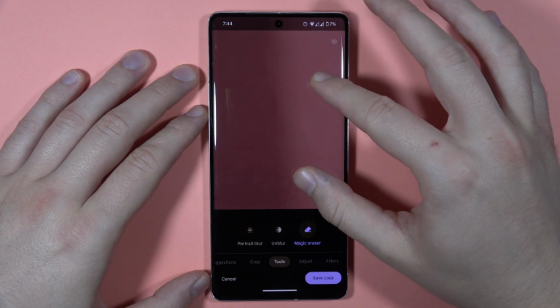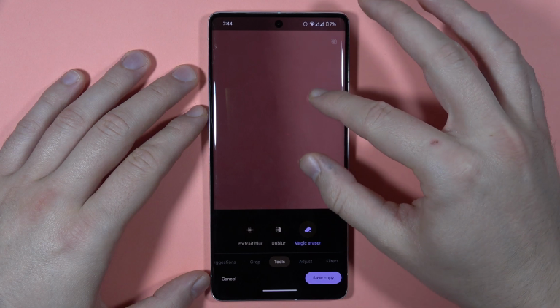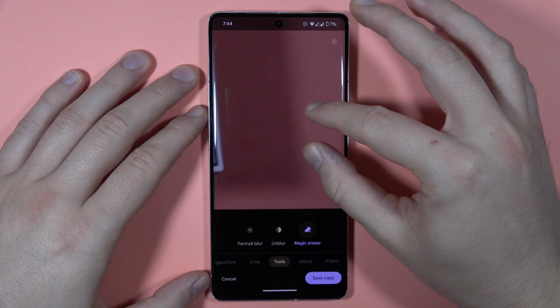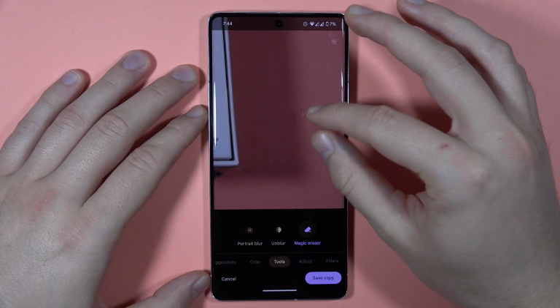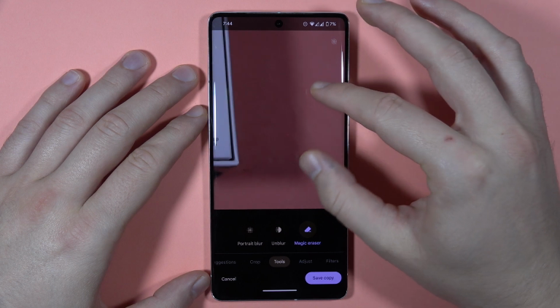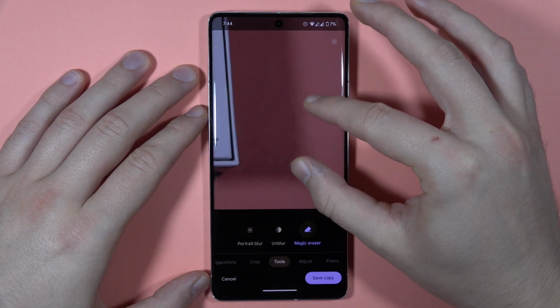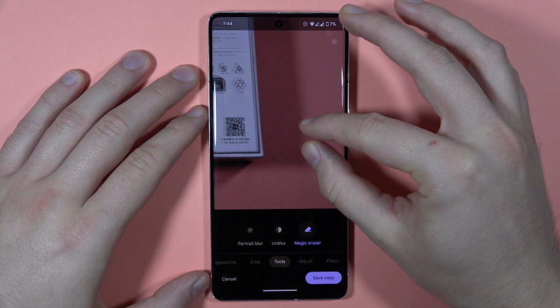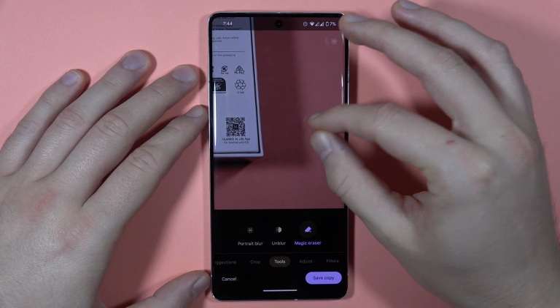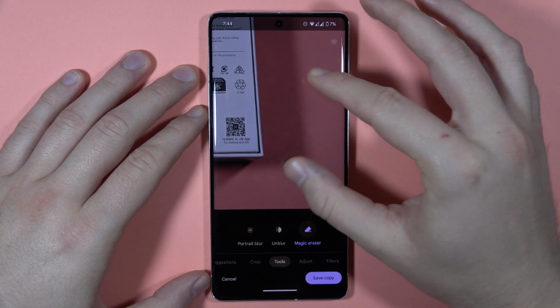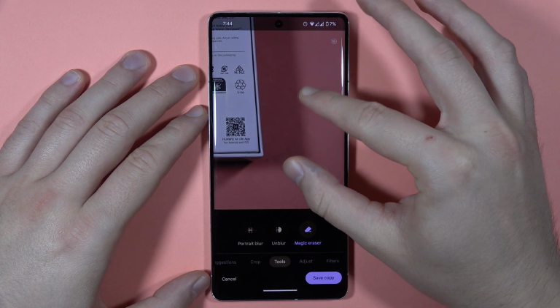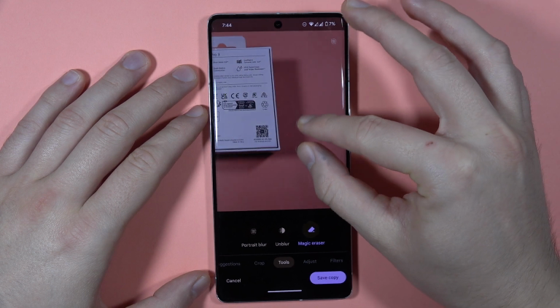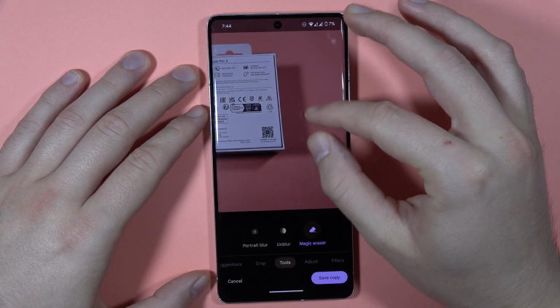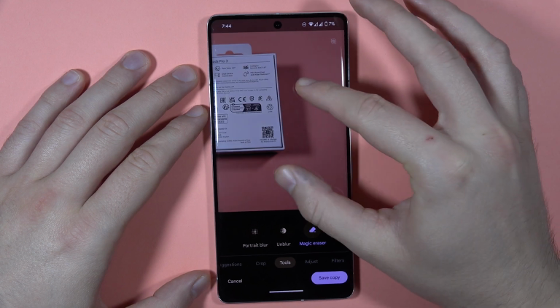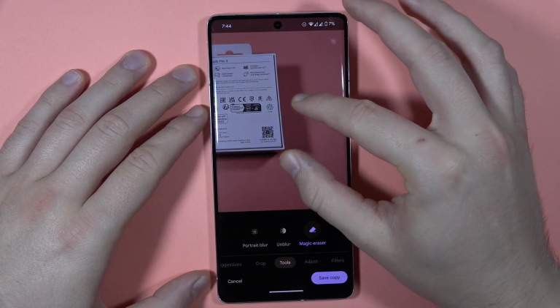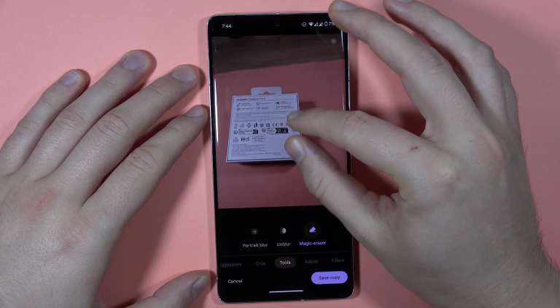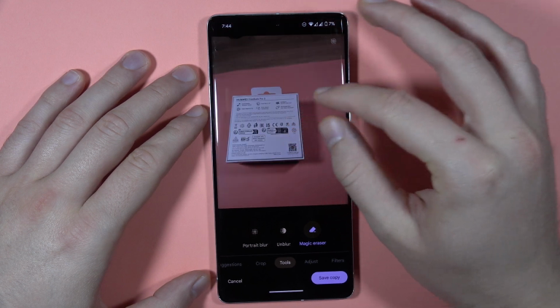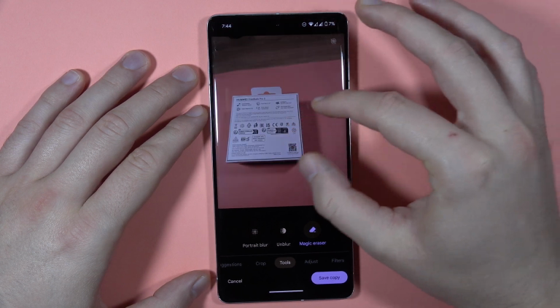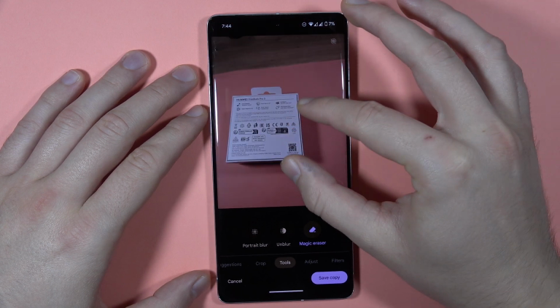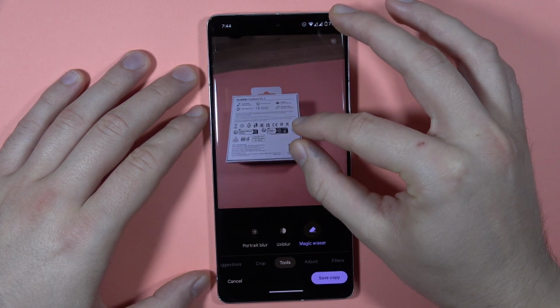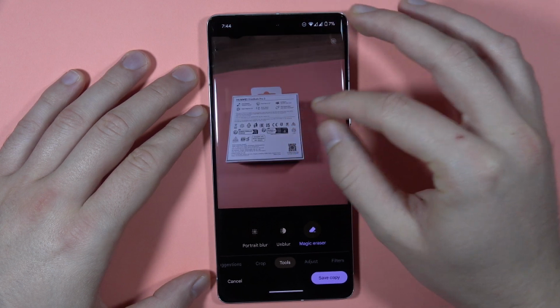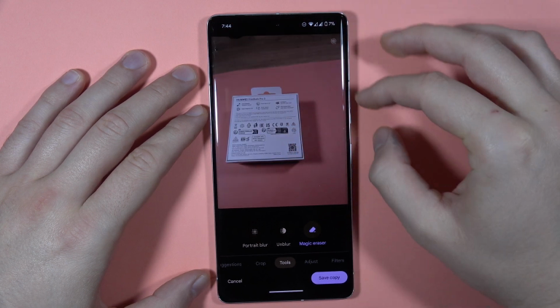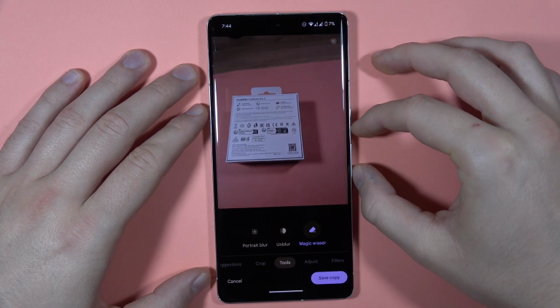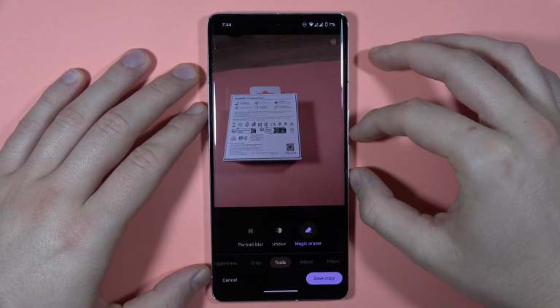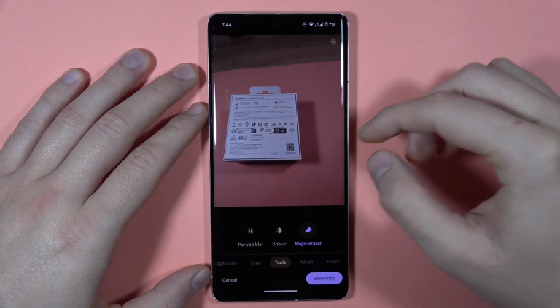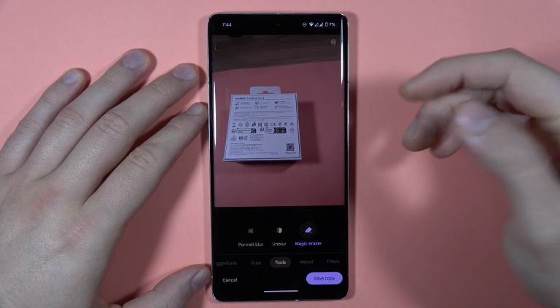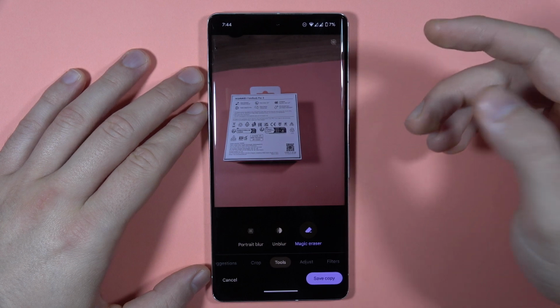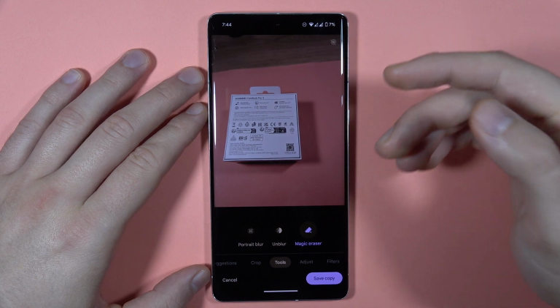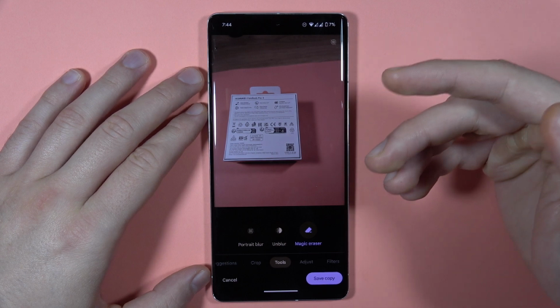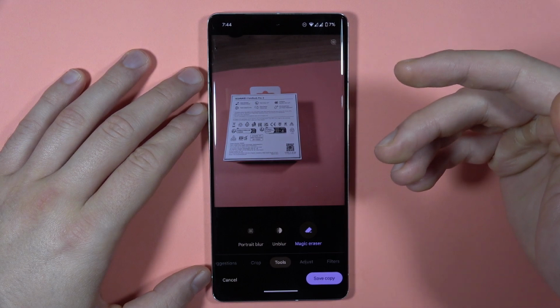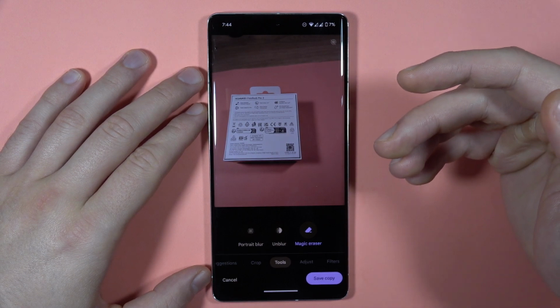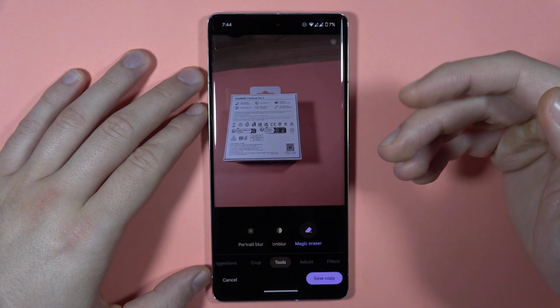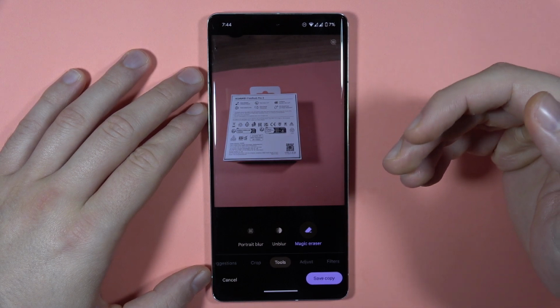Now we can zoom out and as you can see, I easily got rid of that SIM tool.